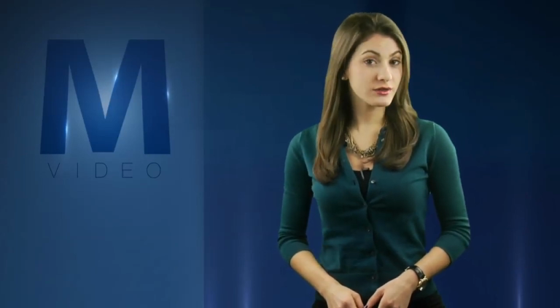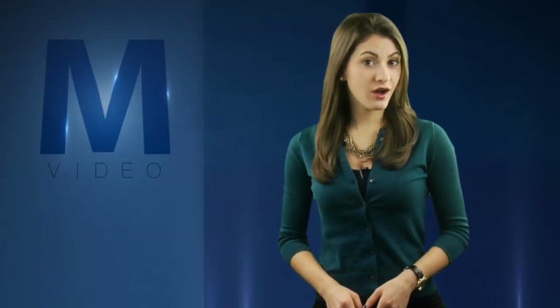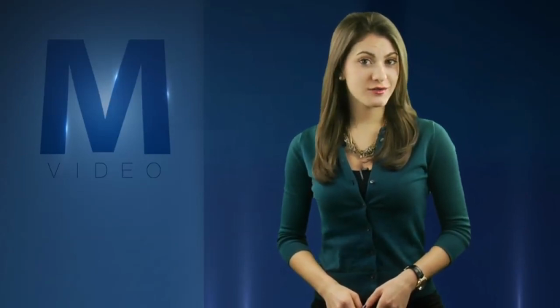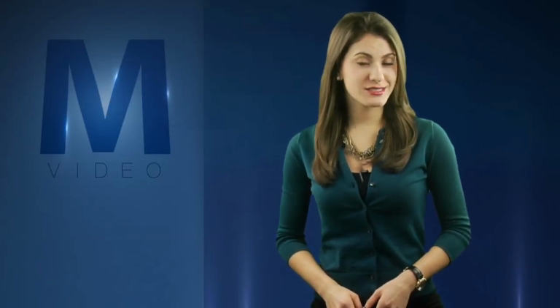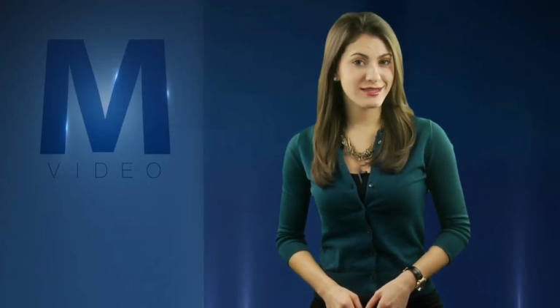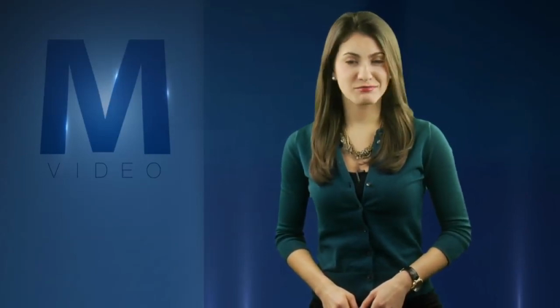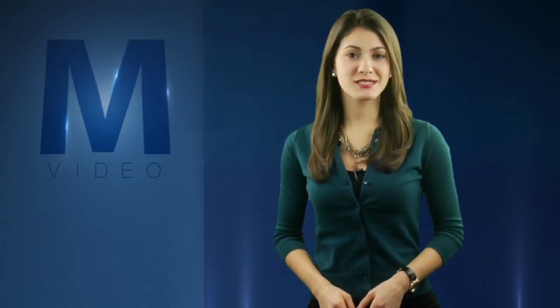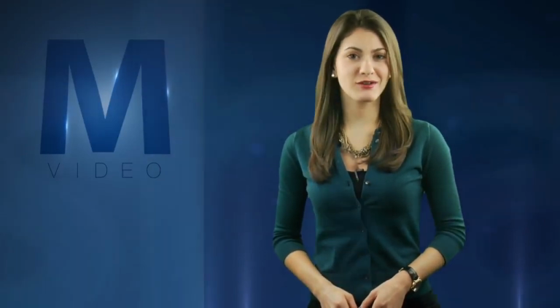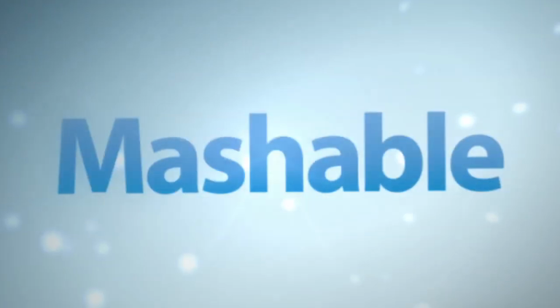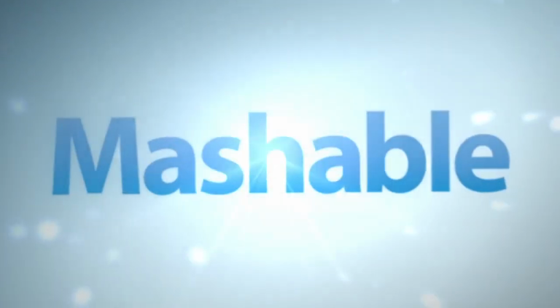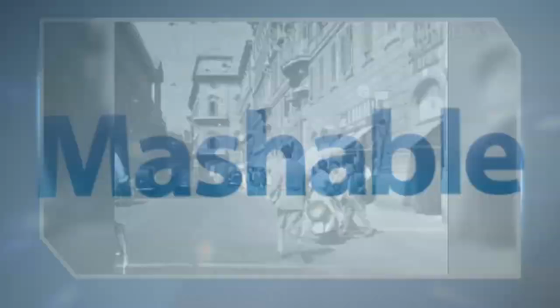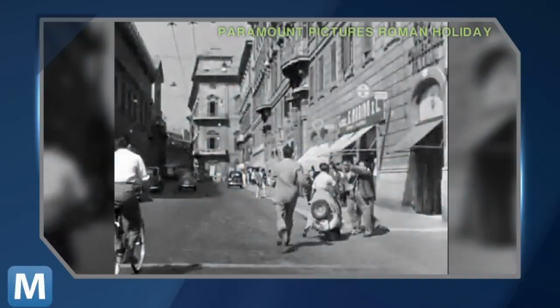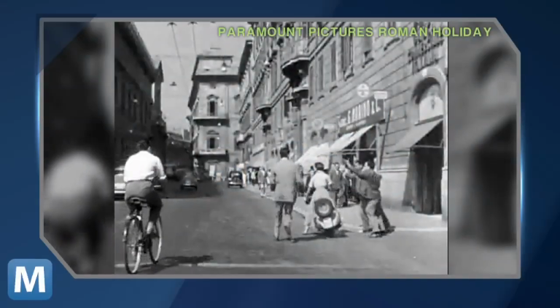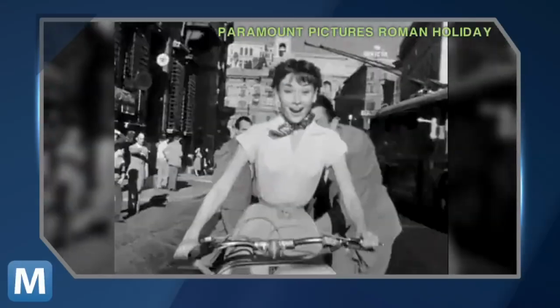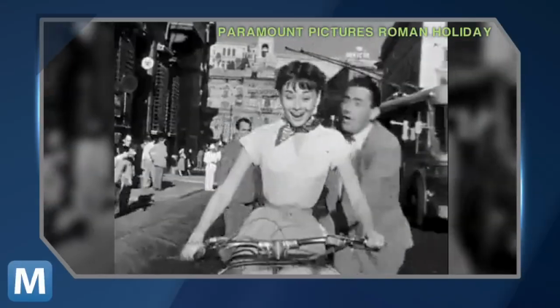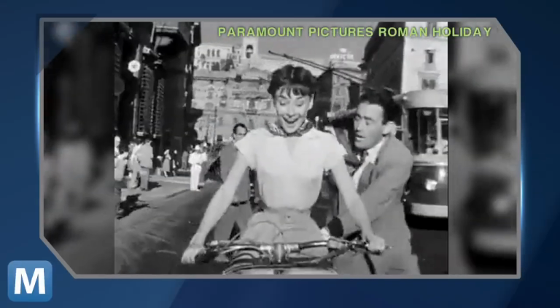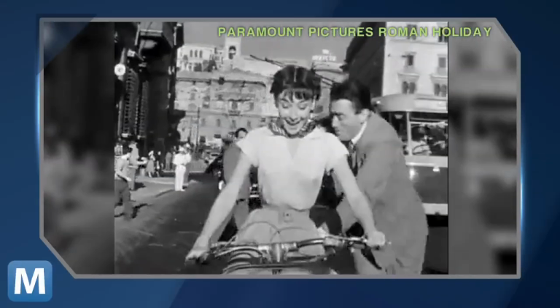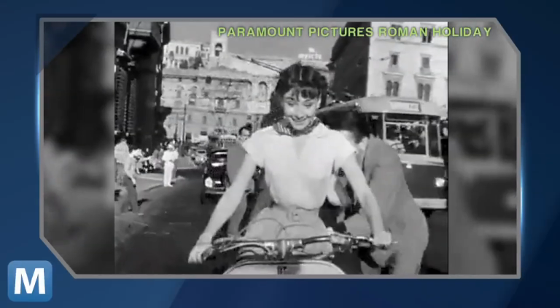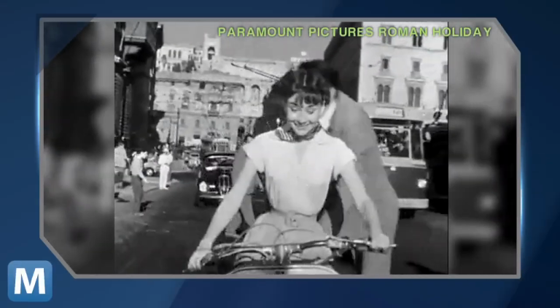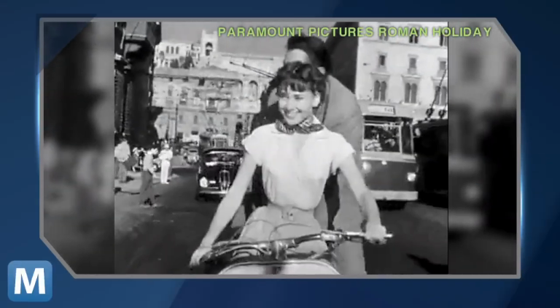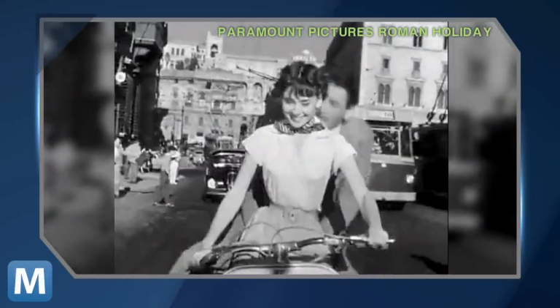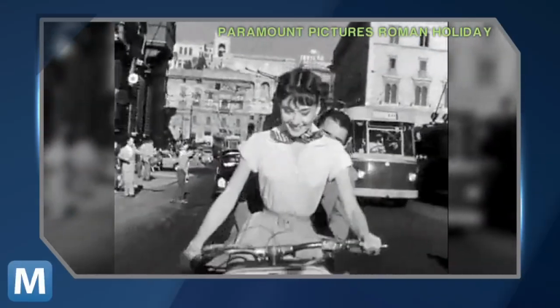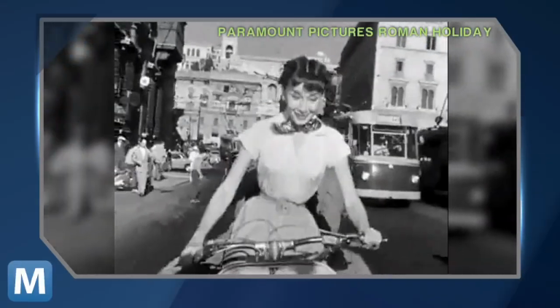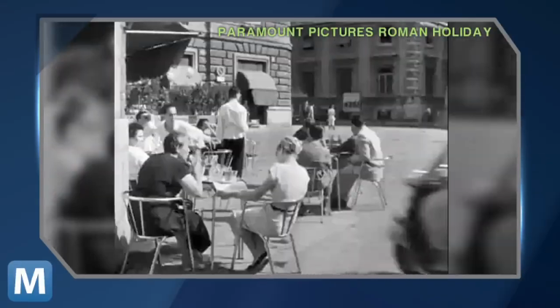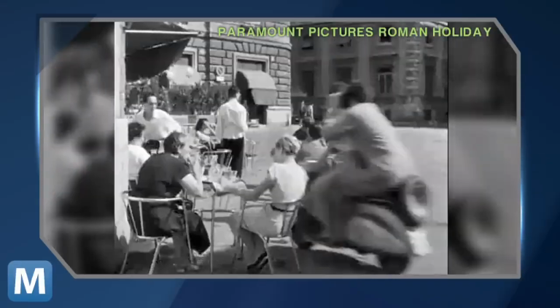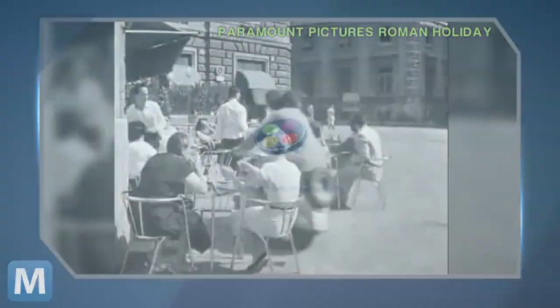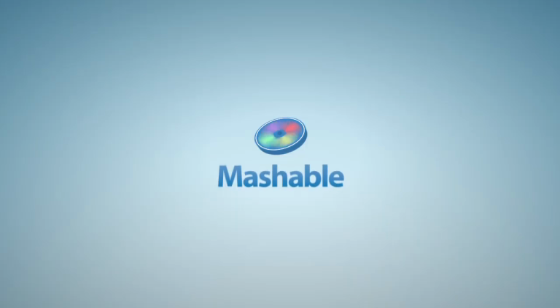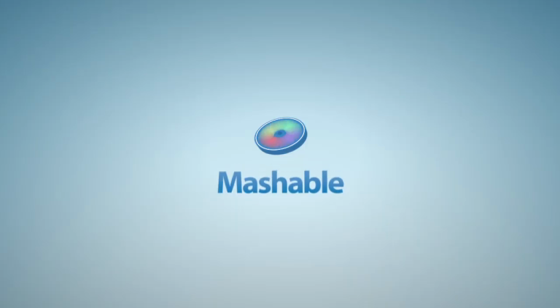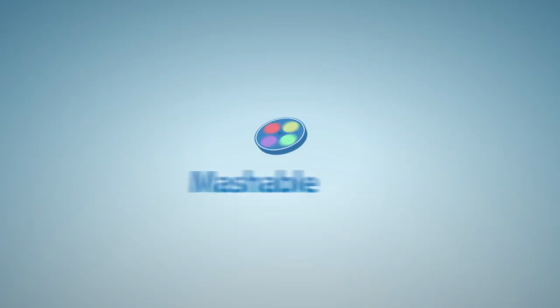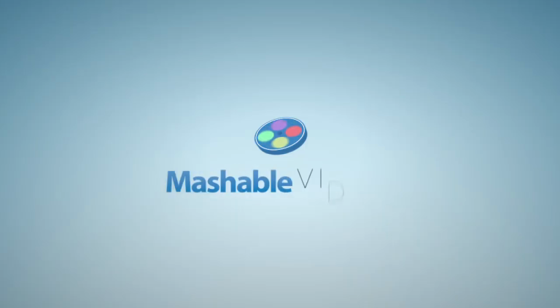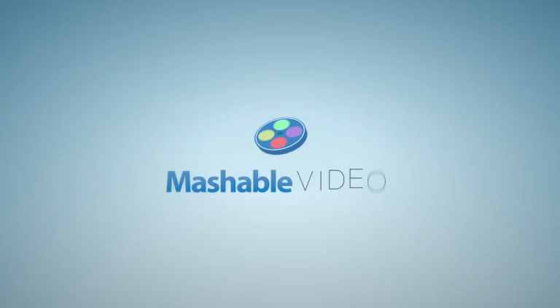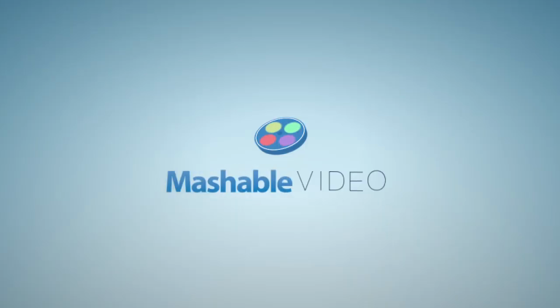The only R this Vesk doesn't cover: ride. So get your Roman Holiday in before your scooter busts. For Mashable, I'm Lauren Gorris.